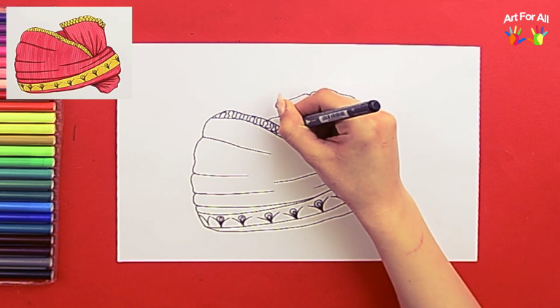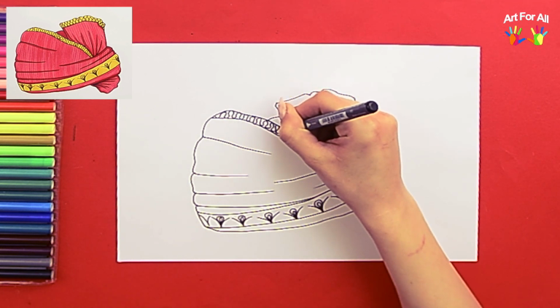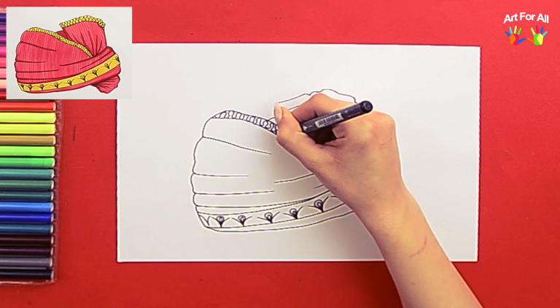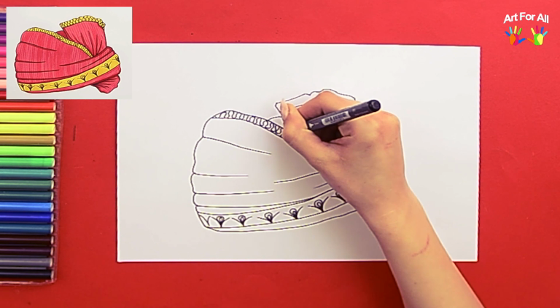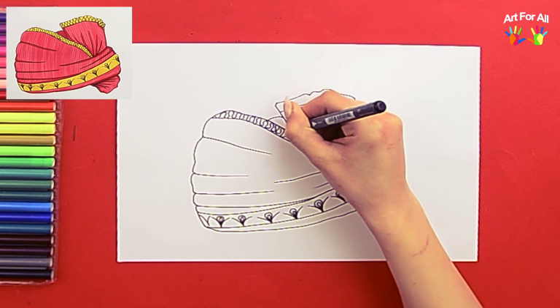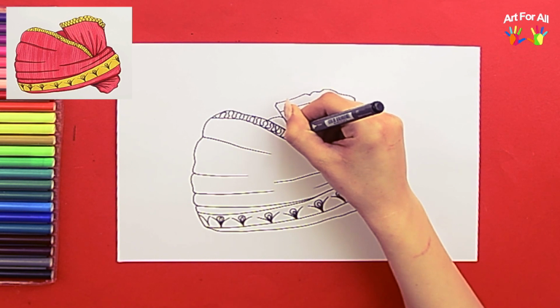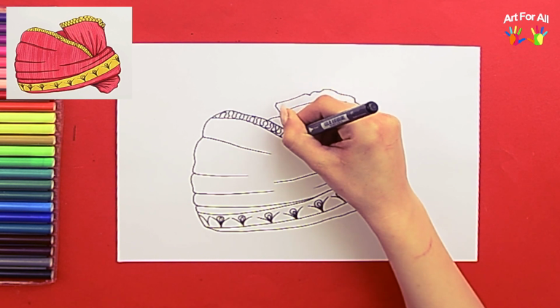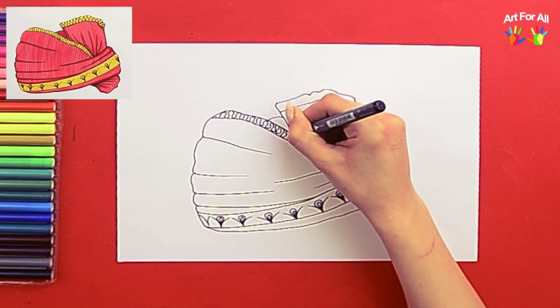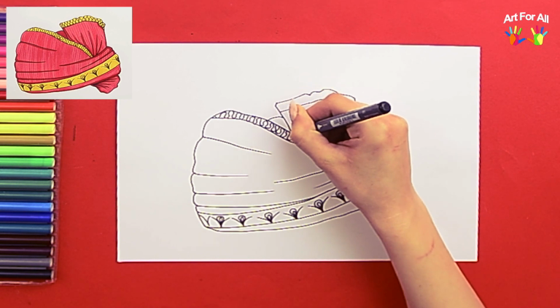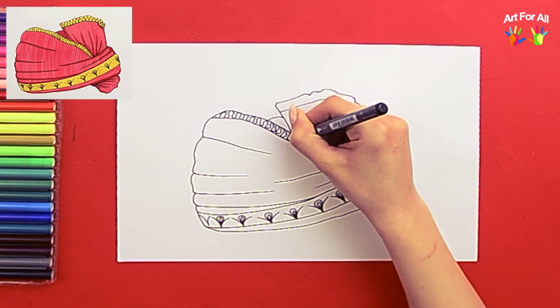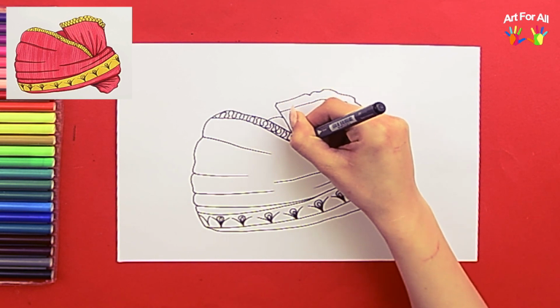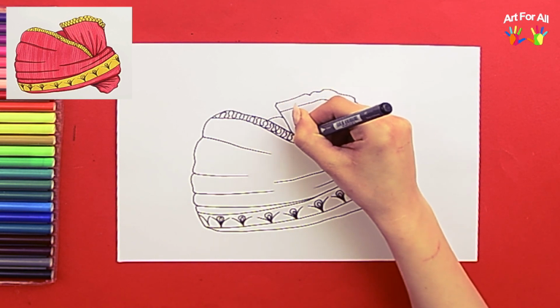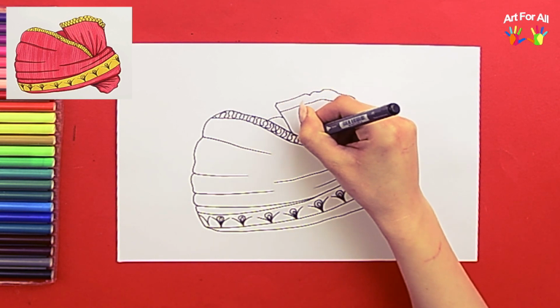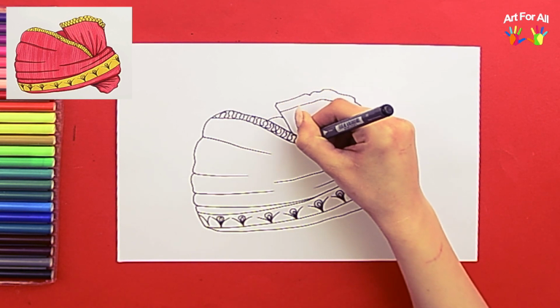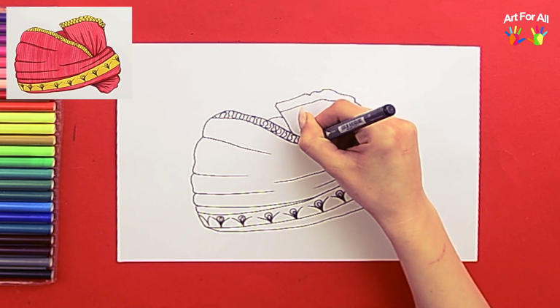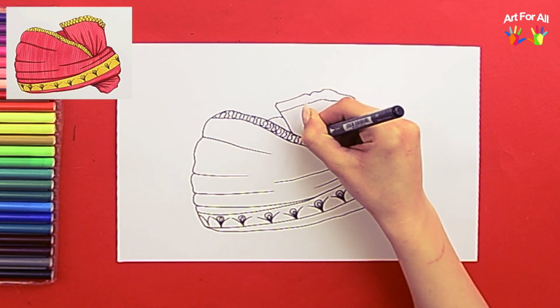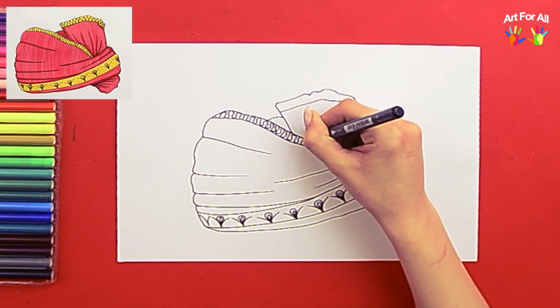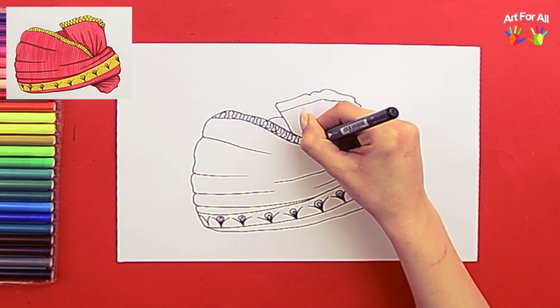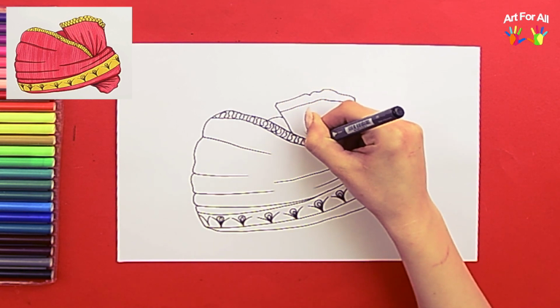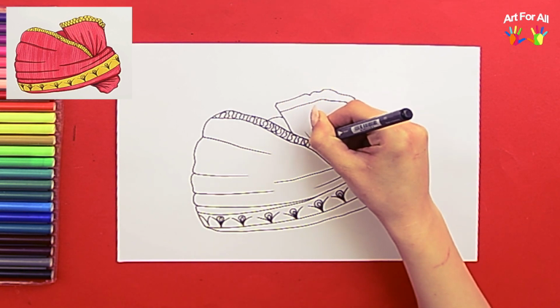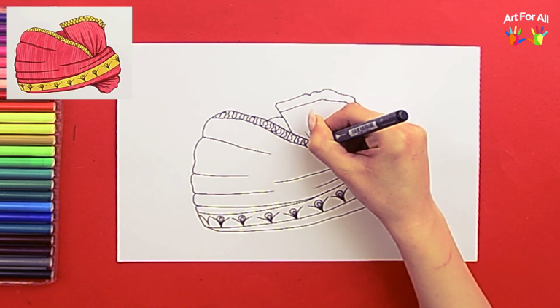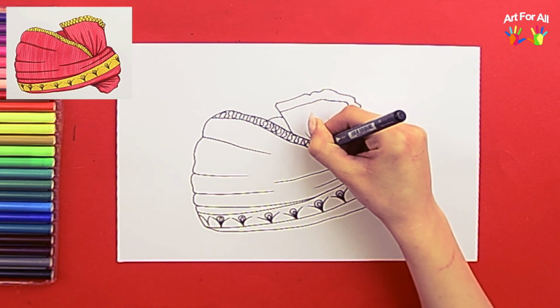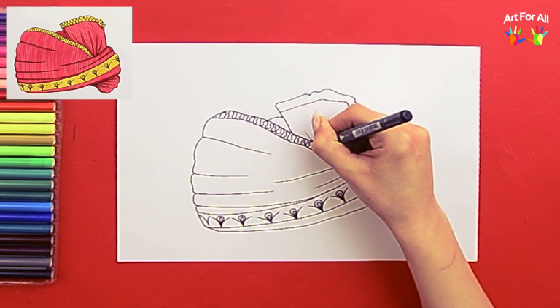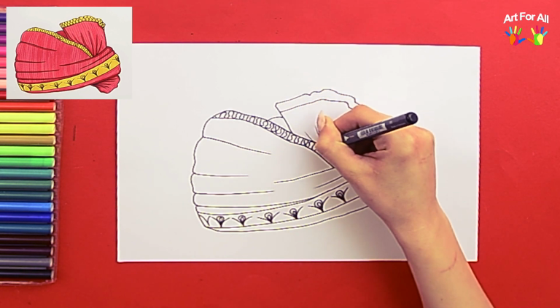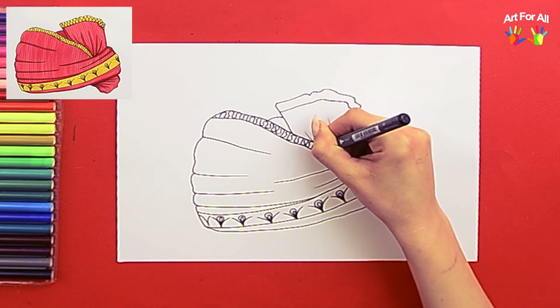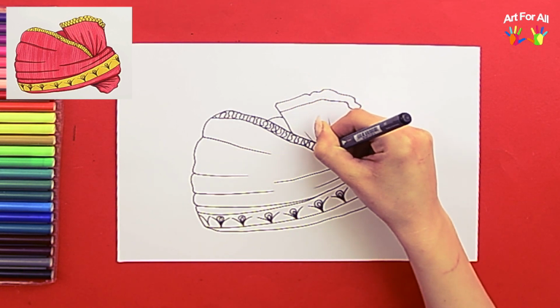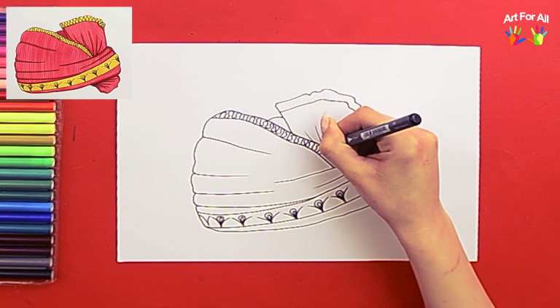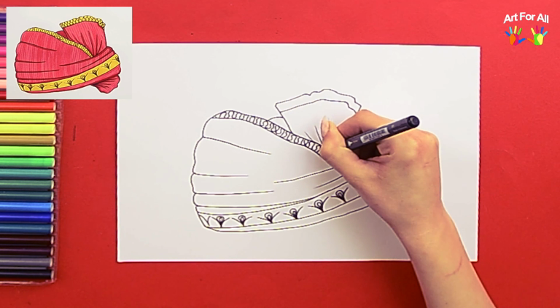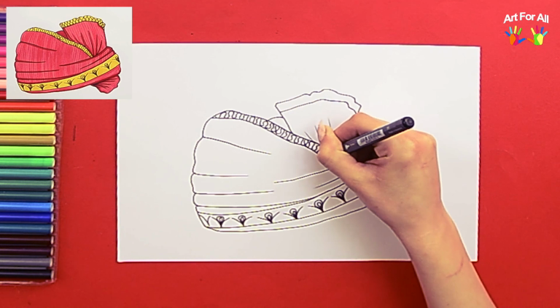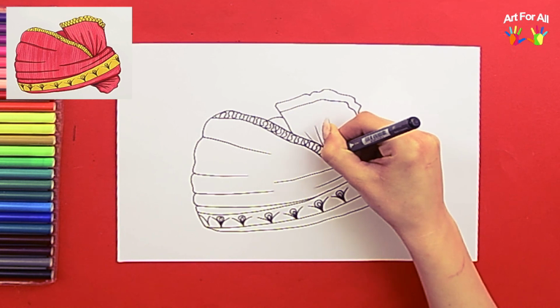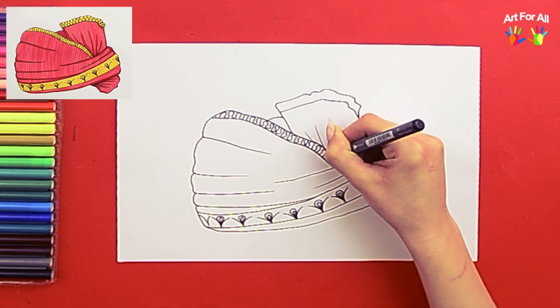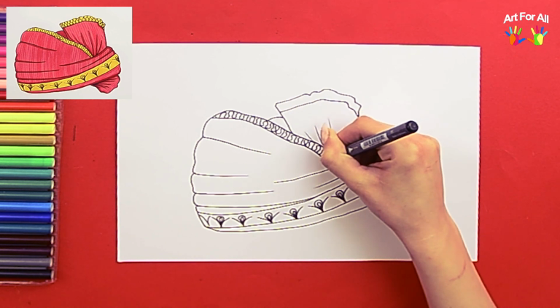Now it's time for coloring. We'll speed up the video. Pause or adjust the speed if needed.